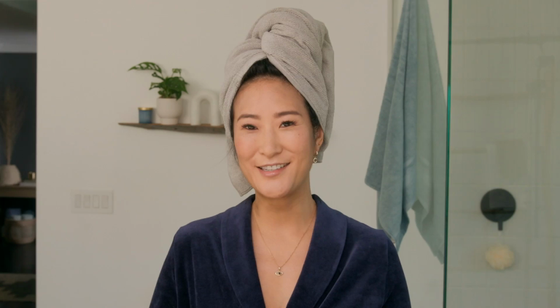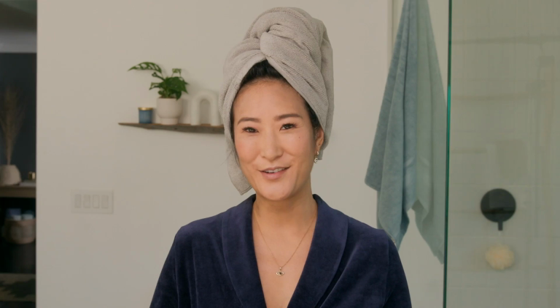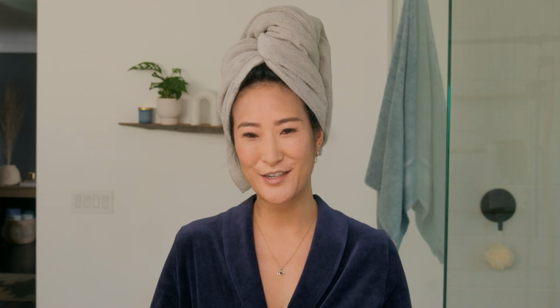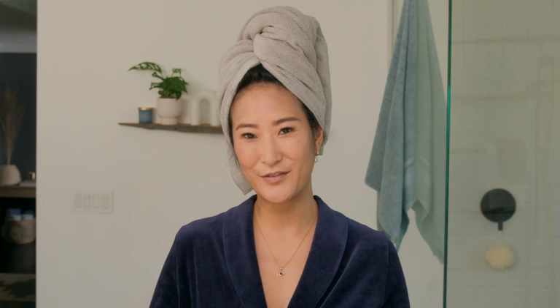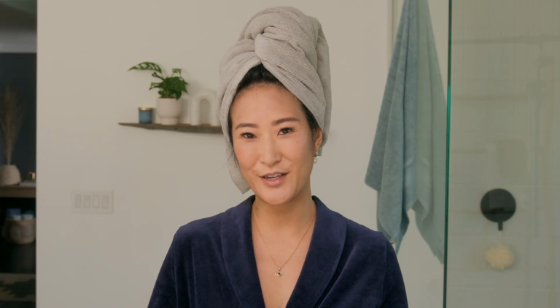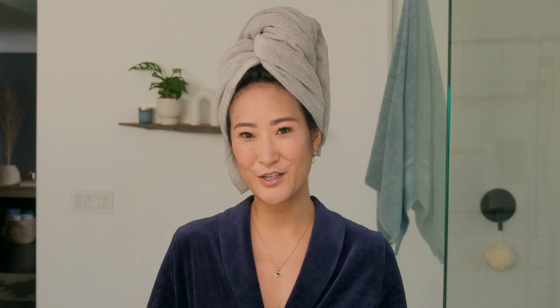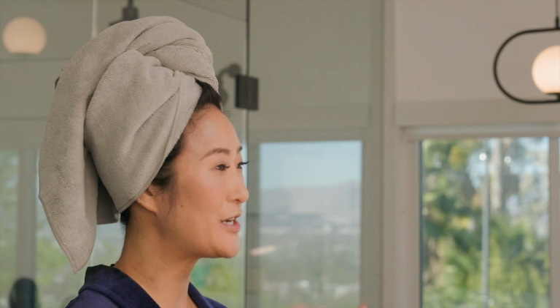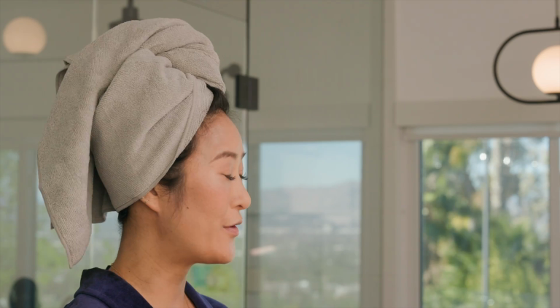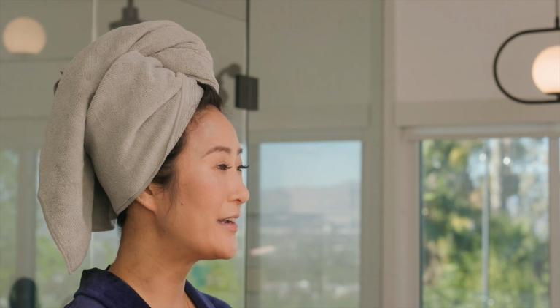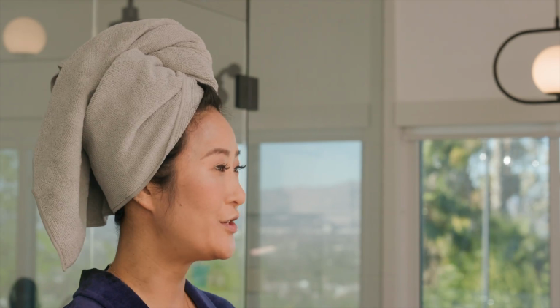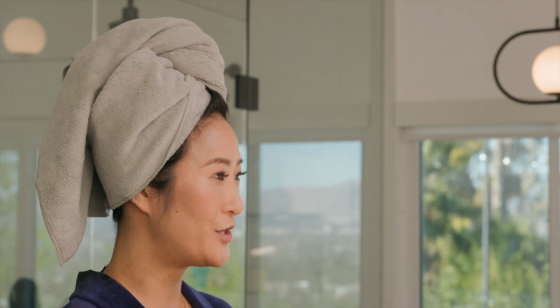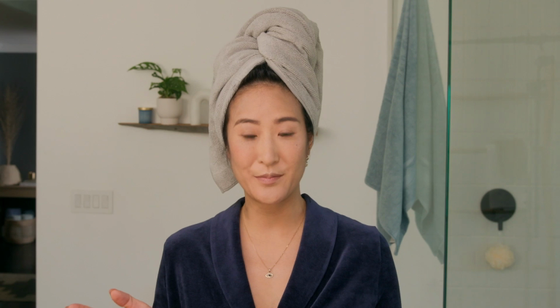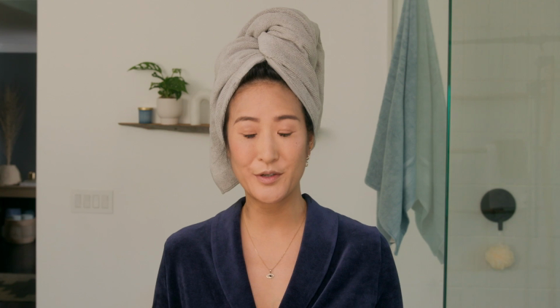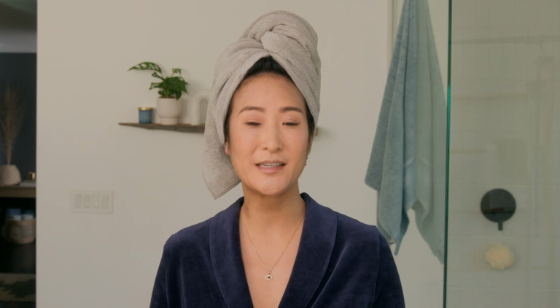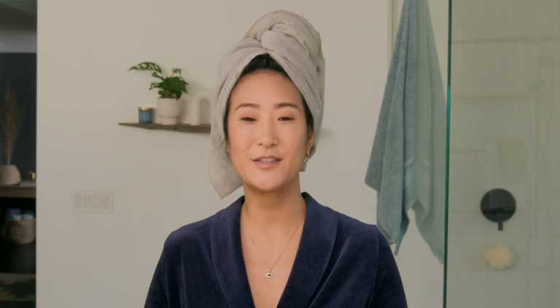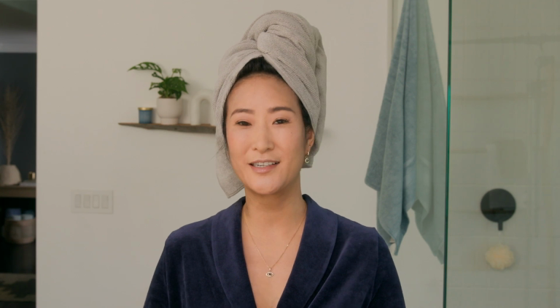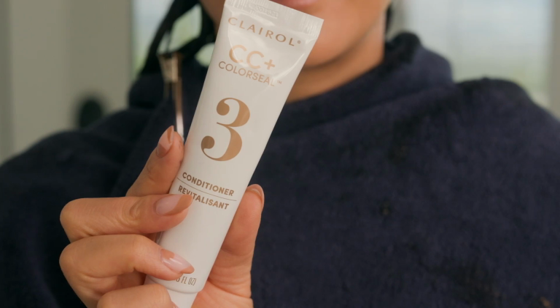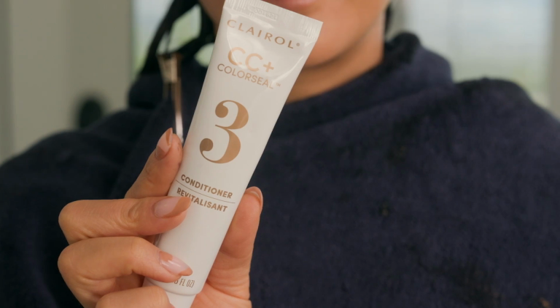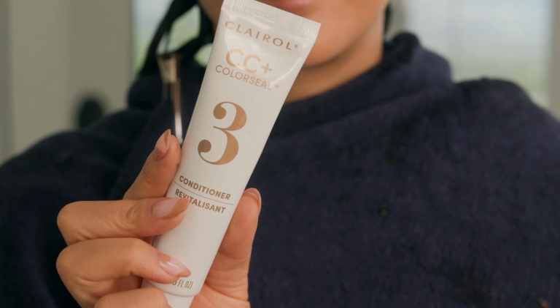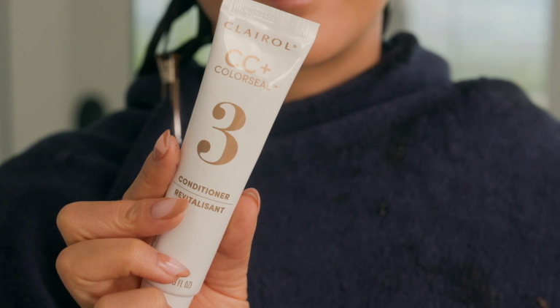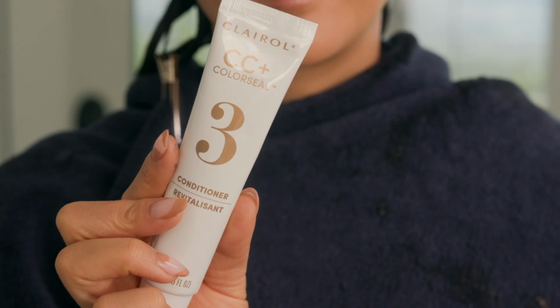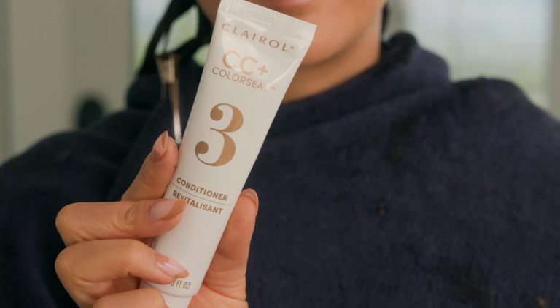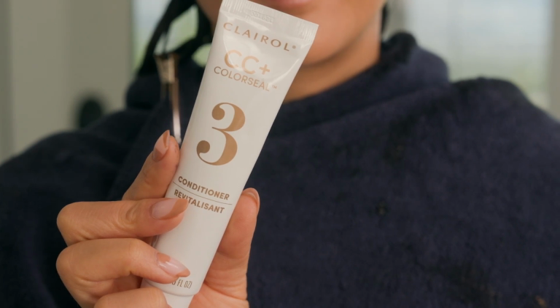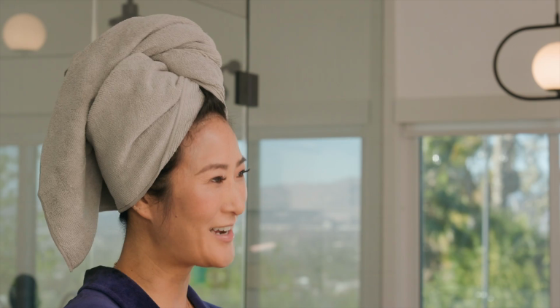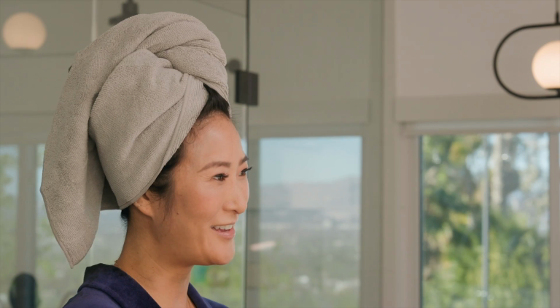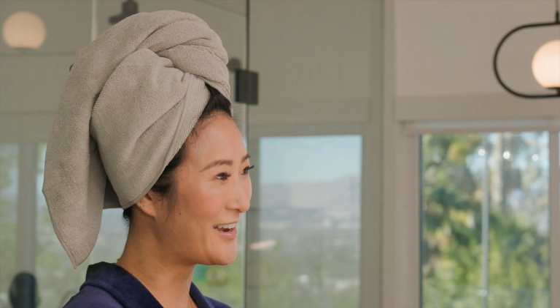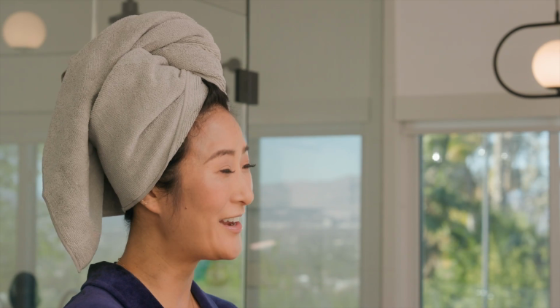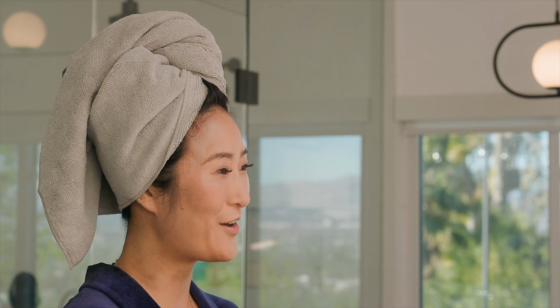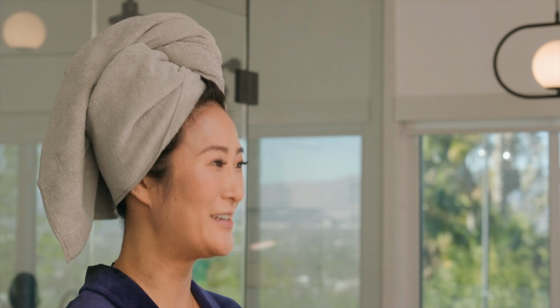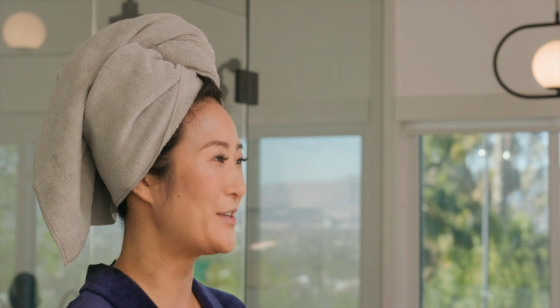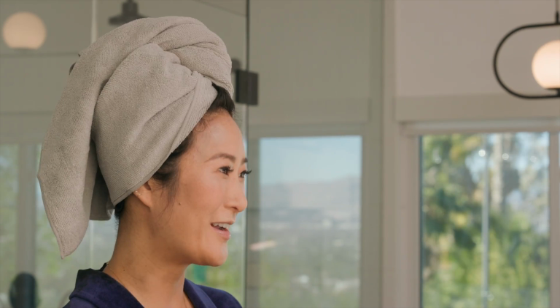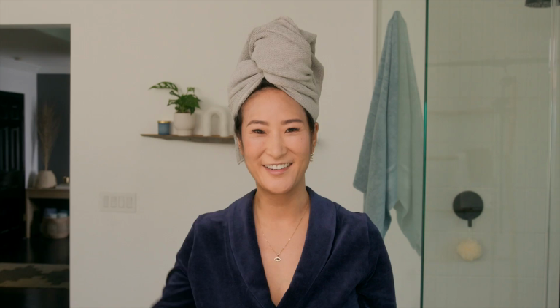So I just finished showering. I did two shampoos. I used the conditioner that was in the box. I'm gonna style it and I cannot wait to see my color.